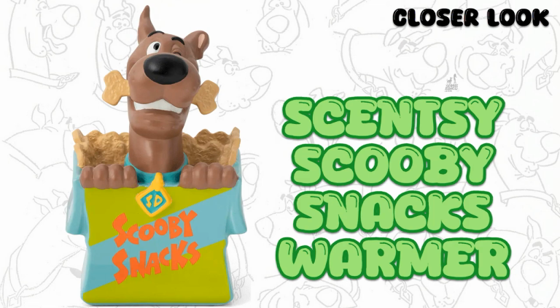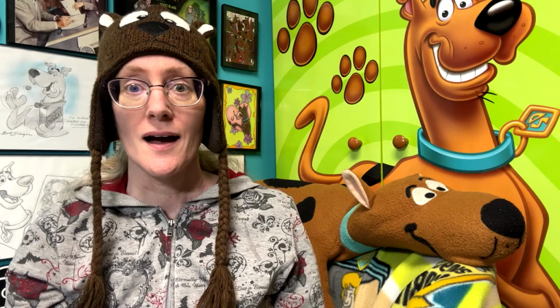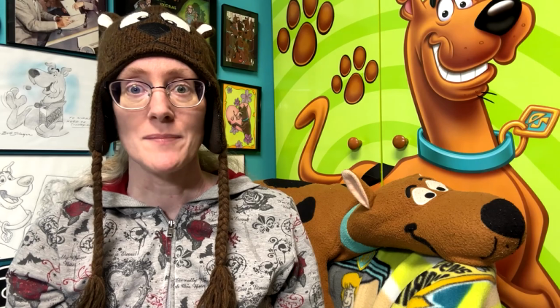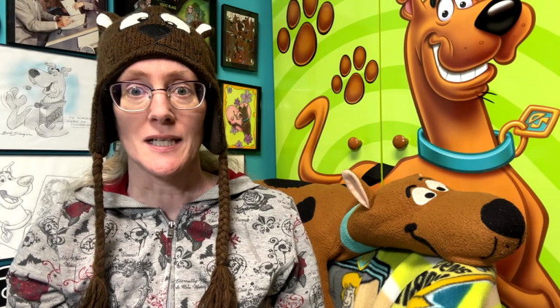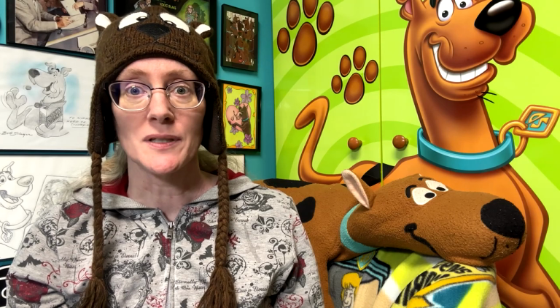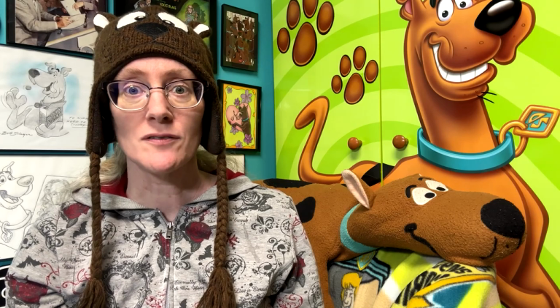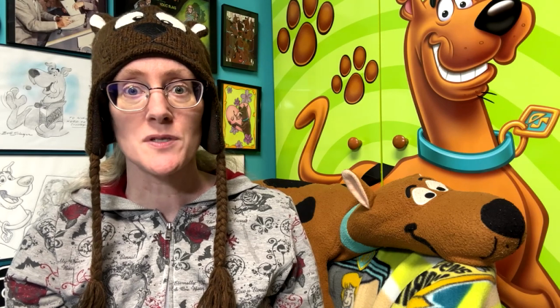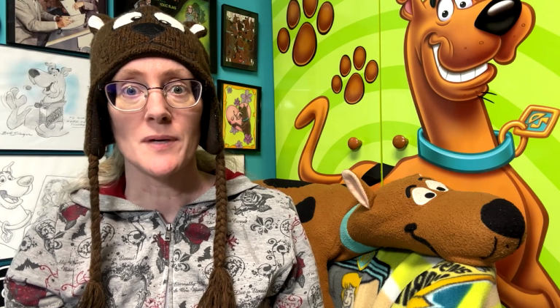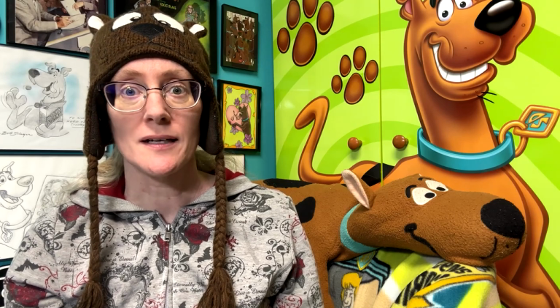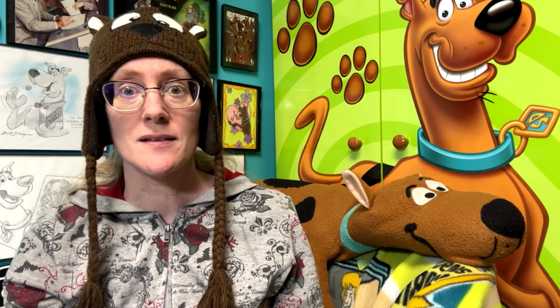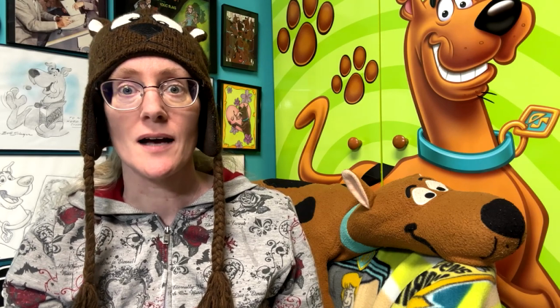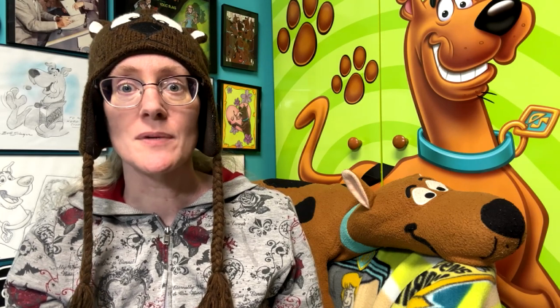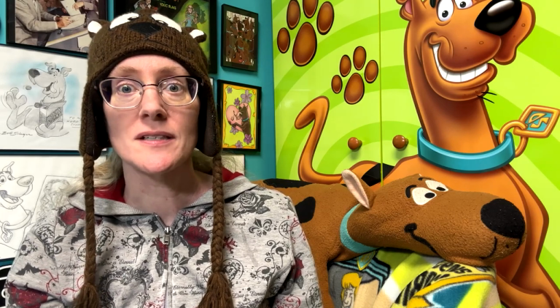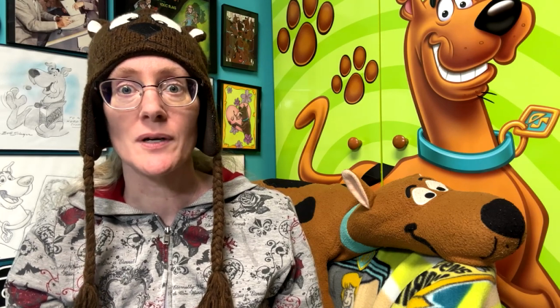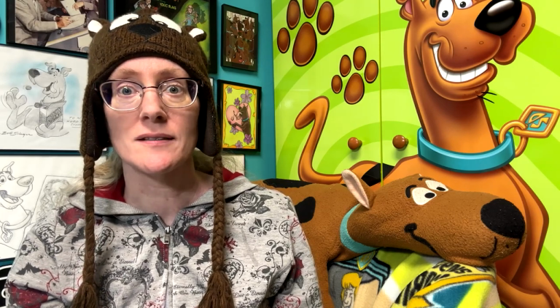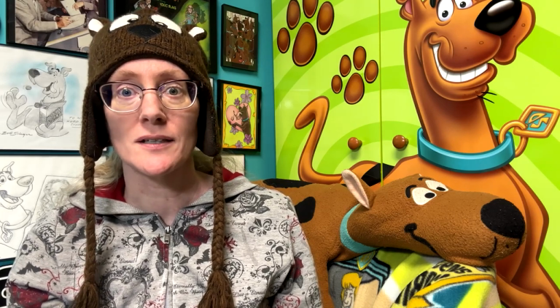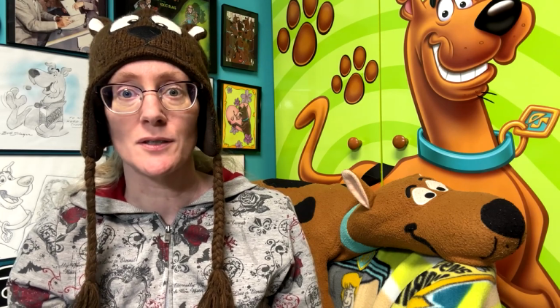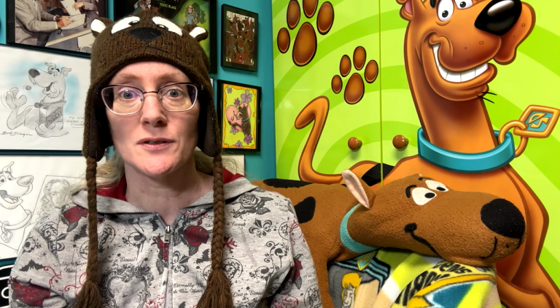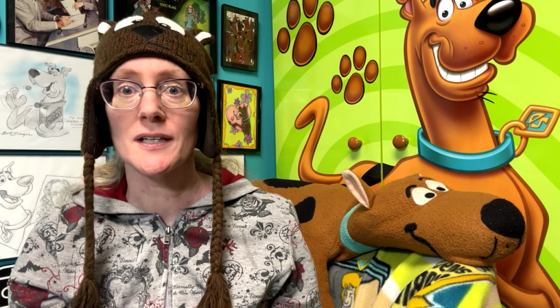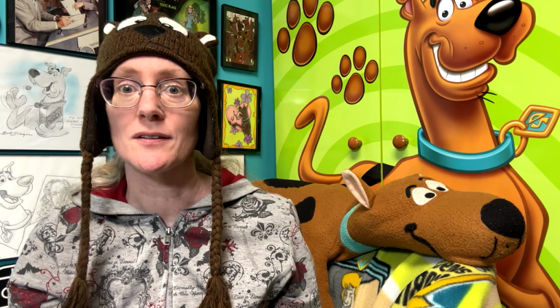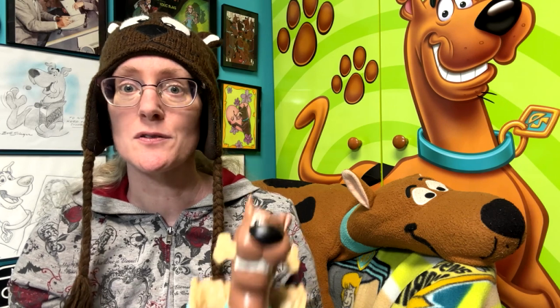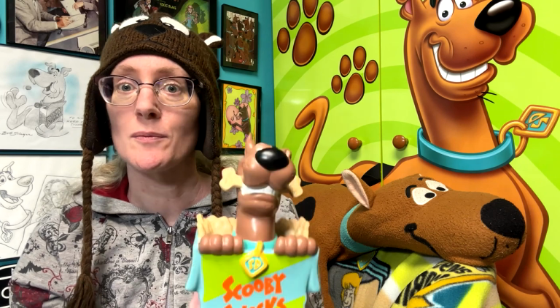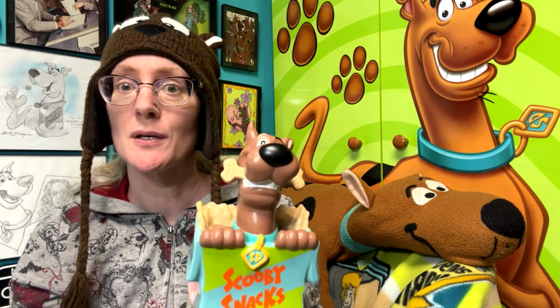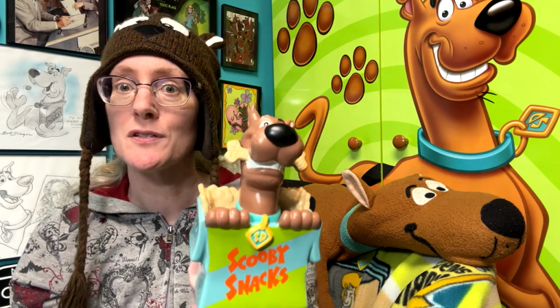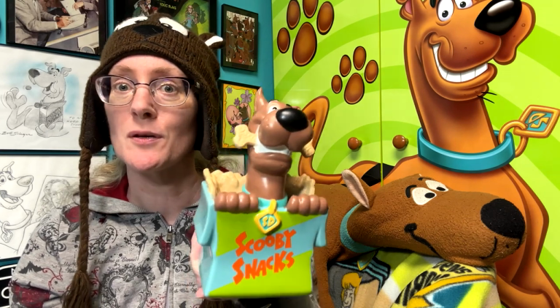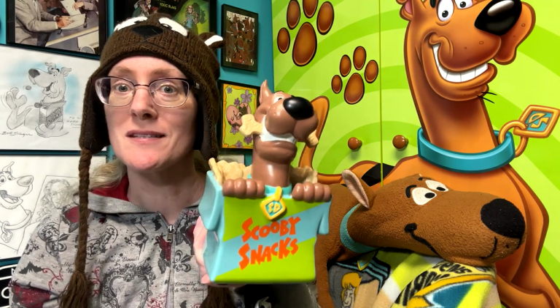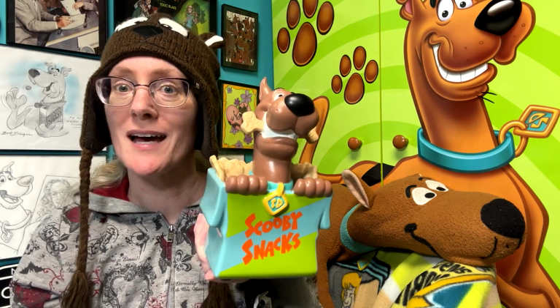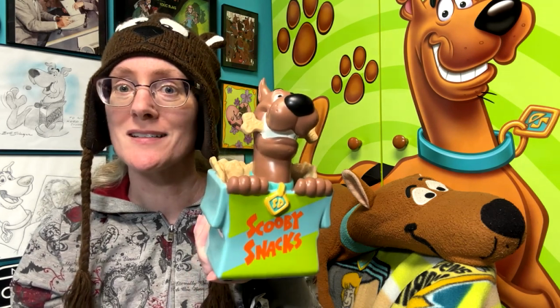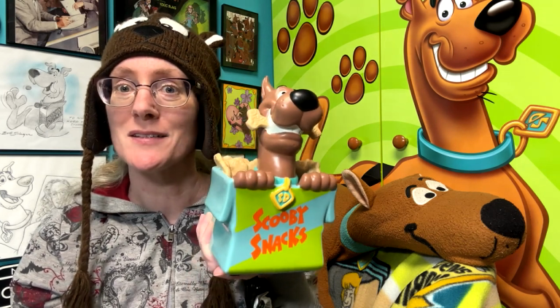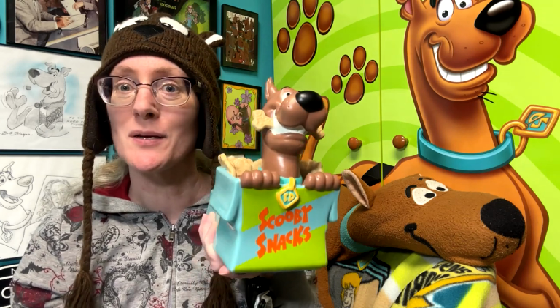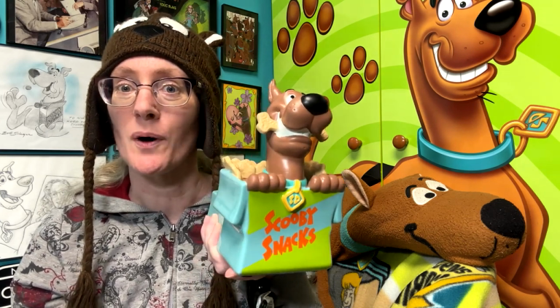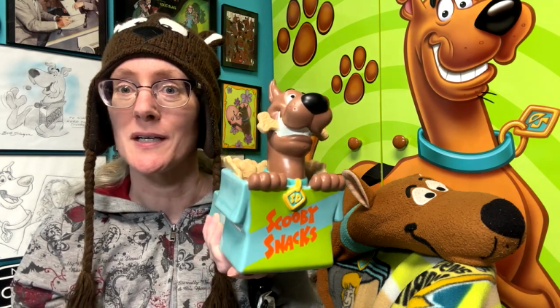I'm Nikki Blake from ScoobyAddicts.com and today we're going to take a closer look at the Scooby-Doo with Scooby Snacks Scentsy Warmer.